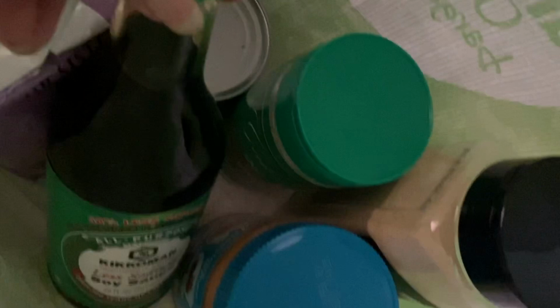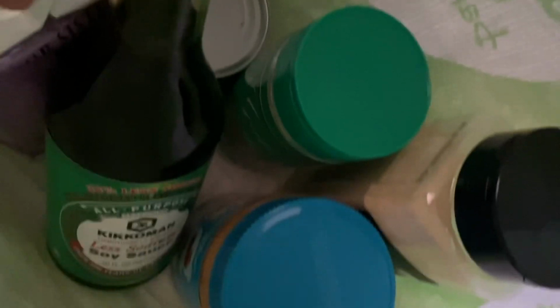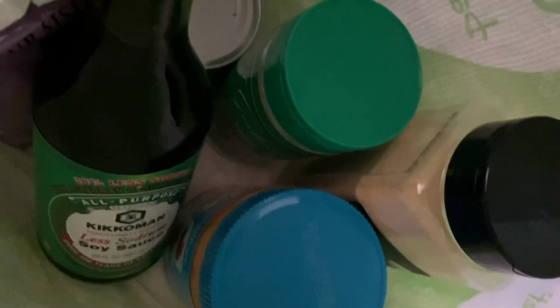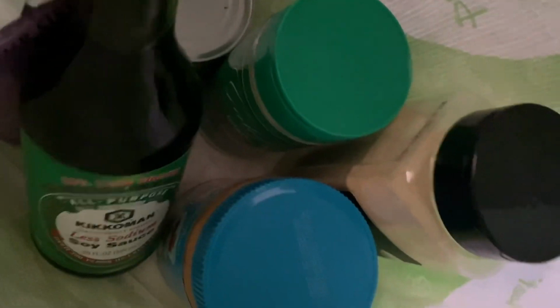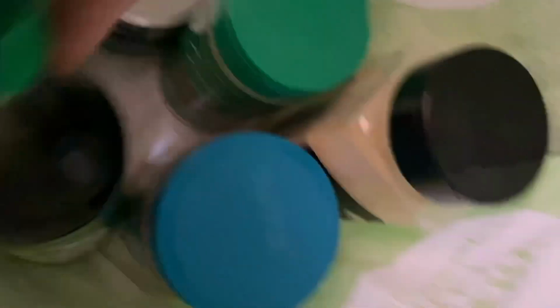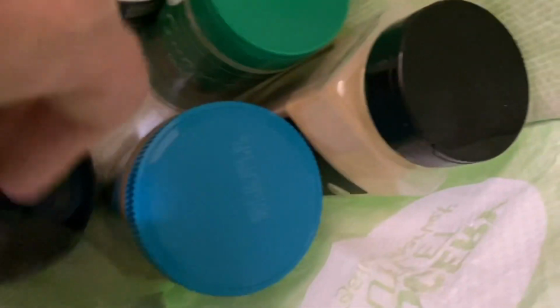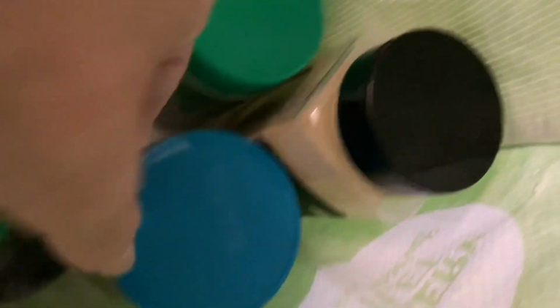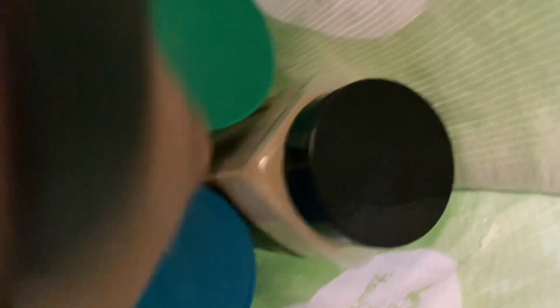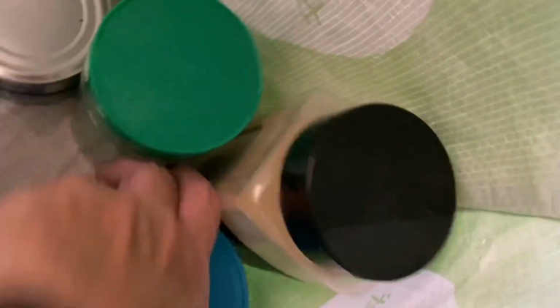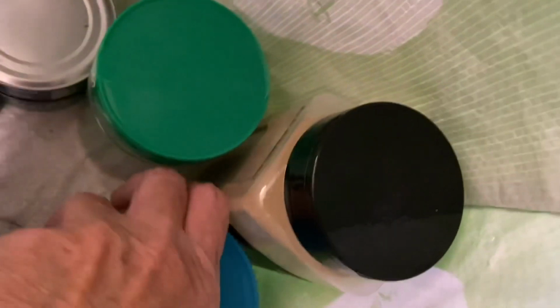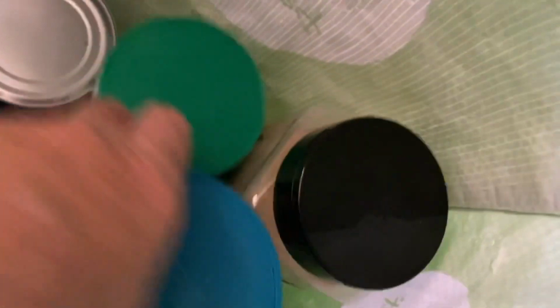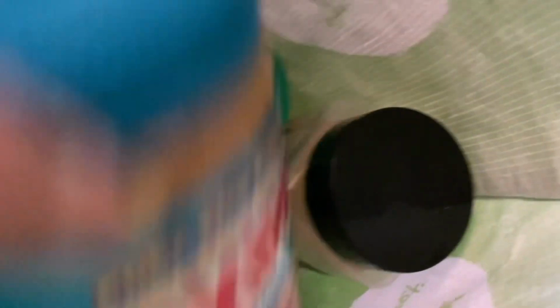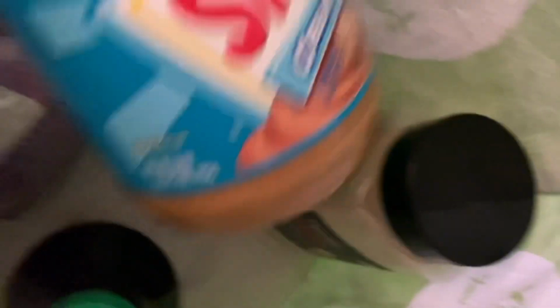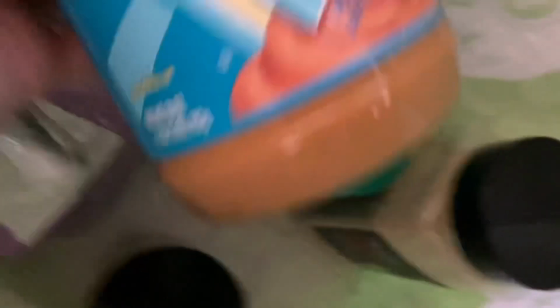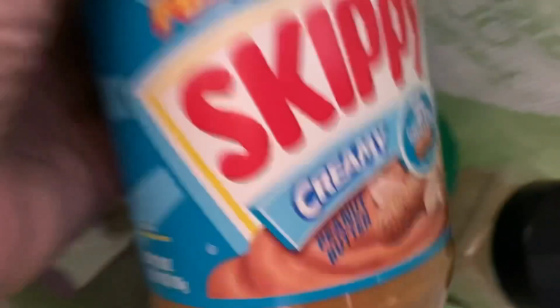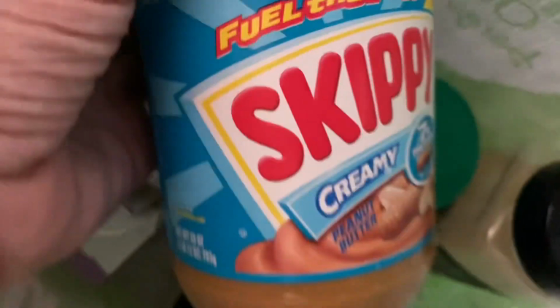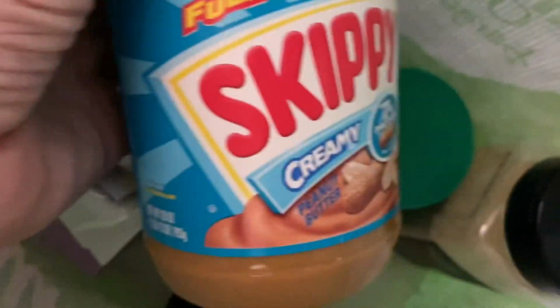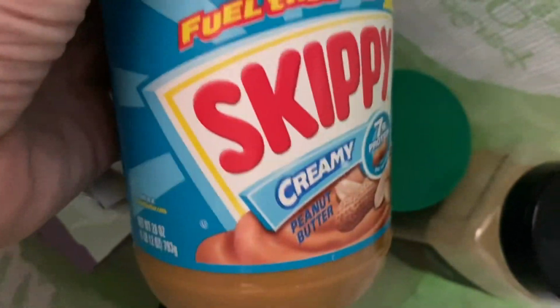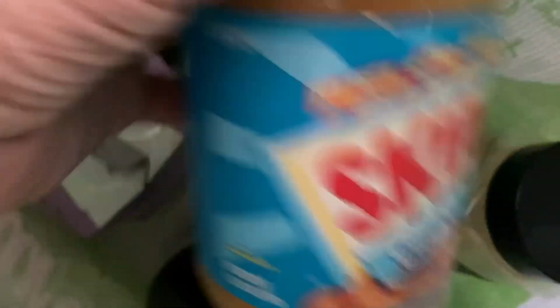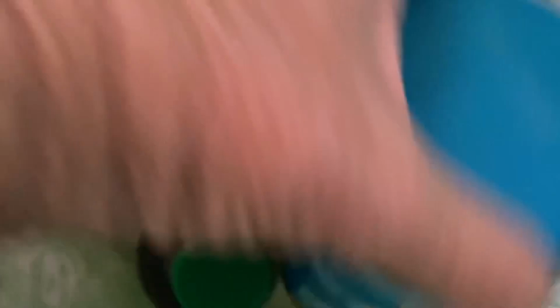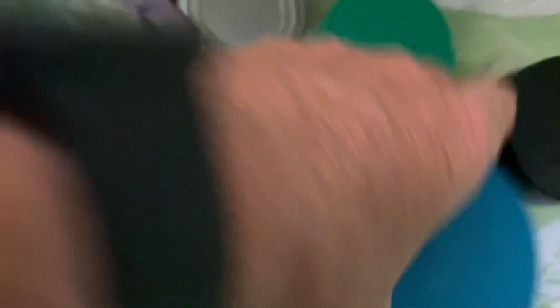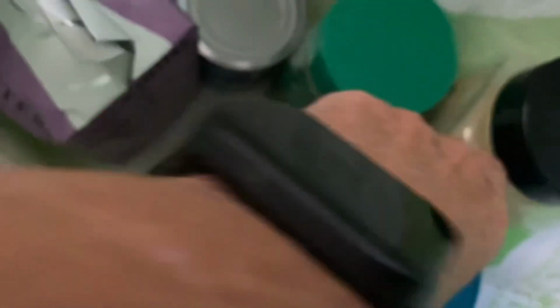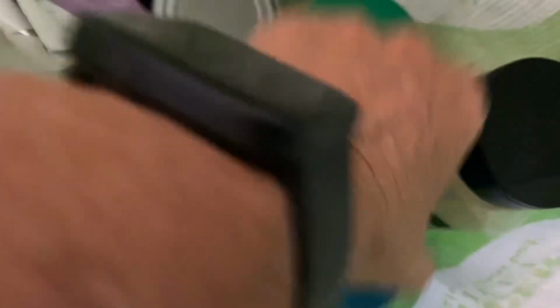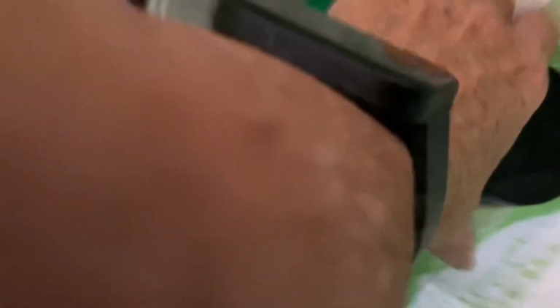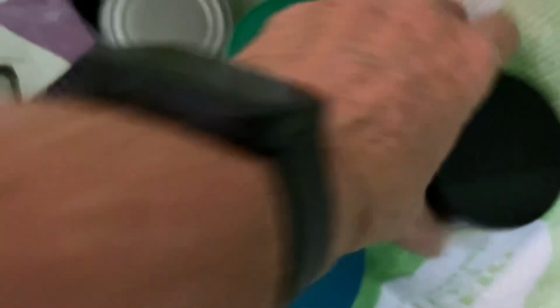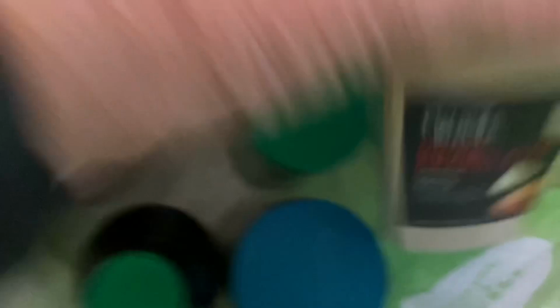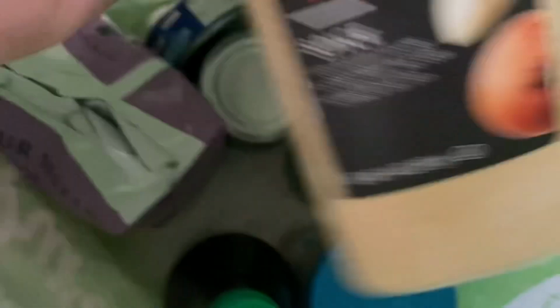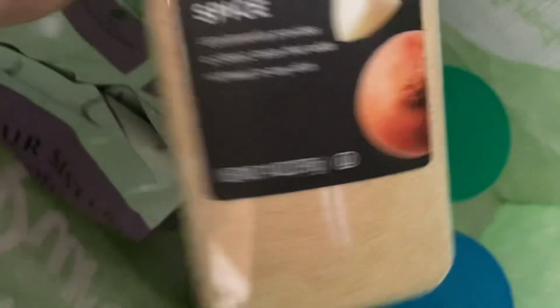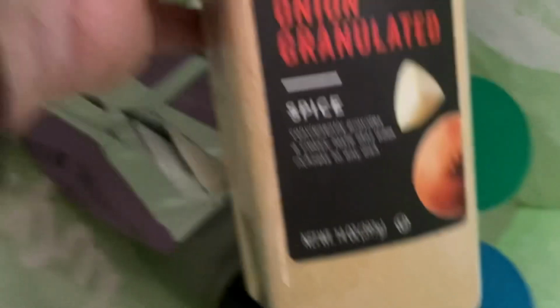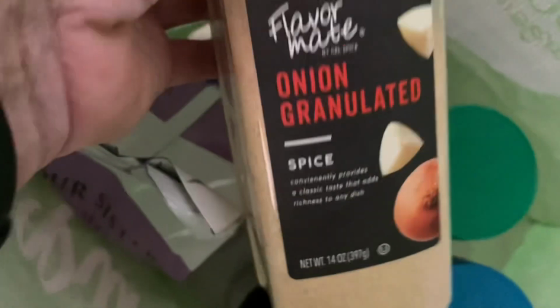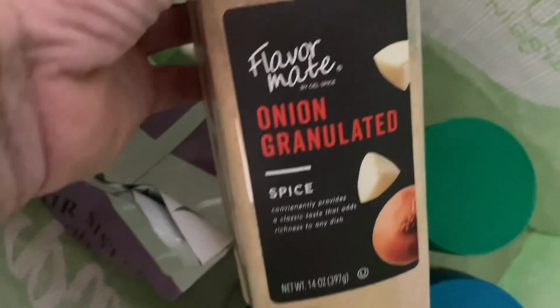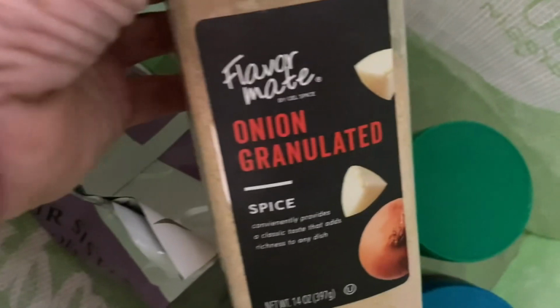Soy sauce, a big jar of peanut butter, and a whole lot more produce.